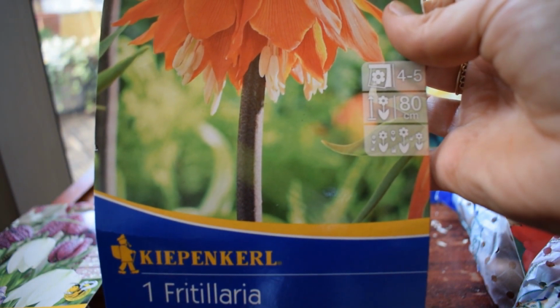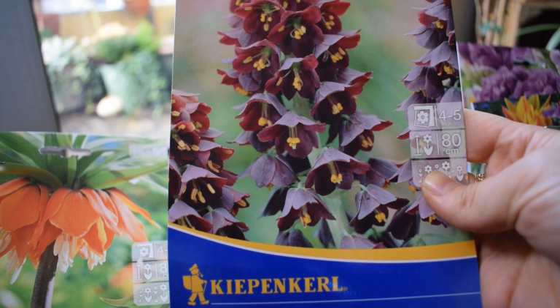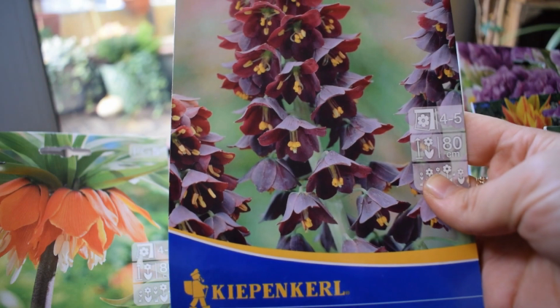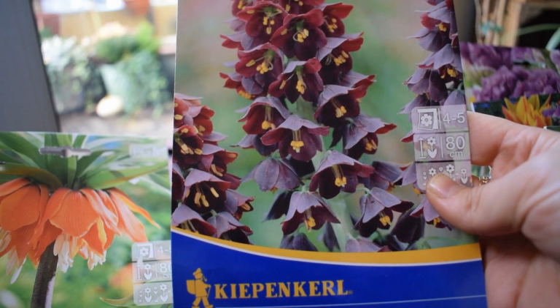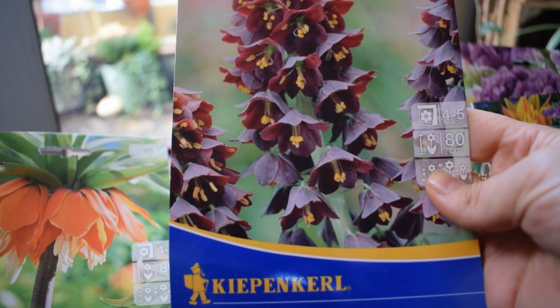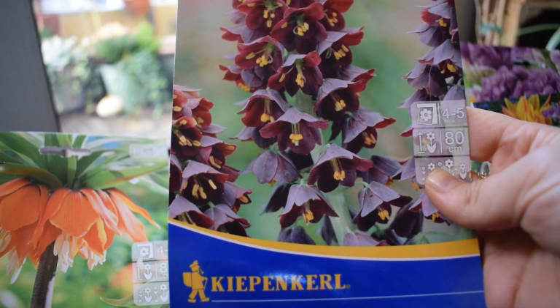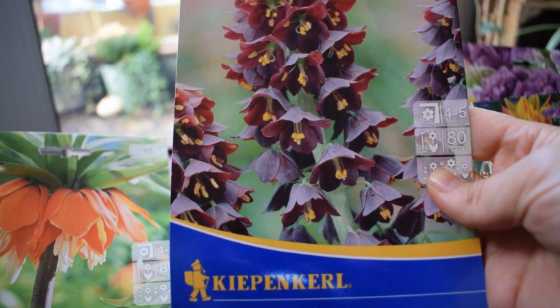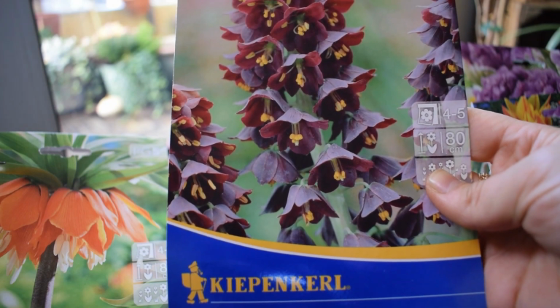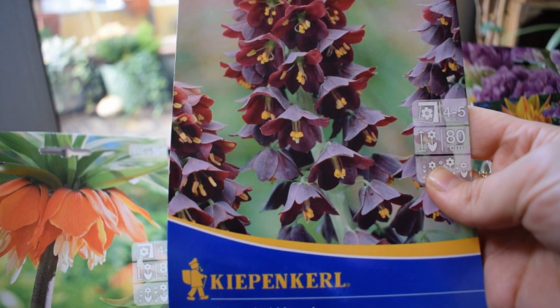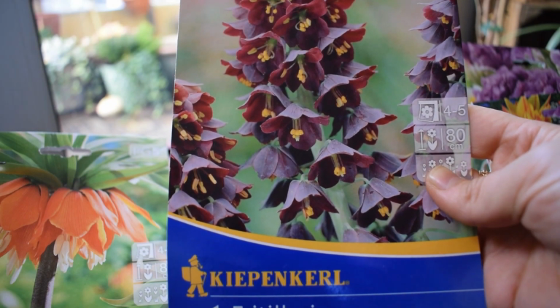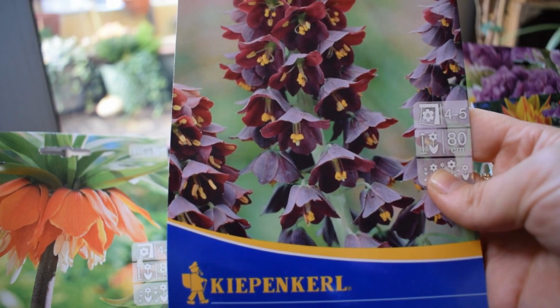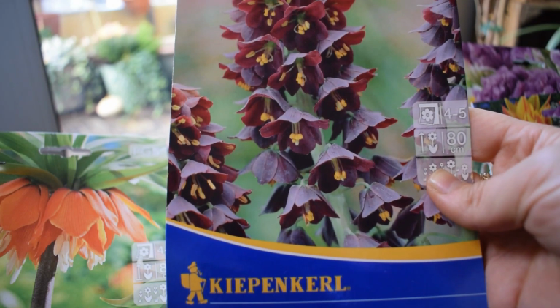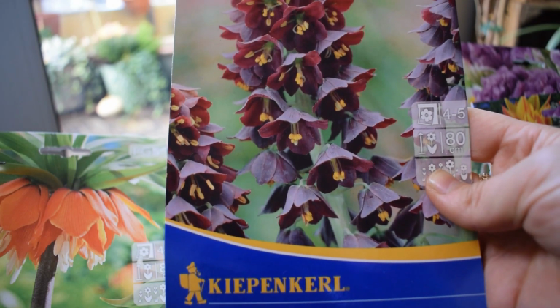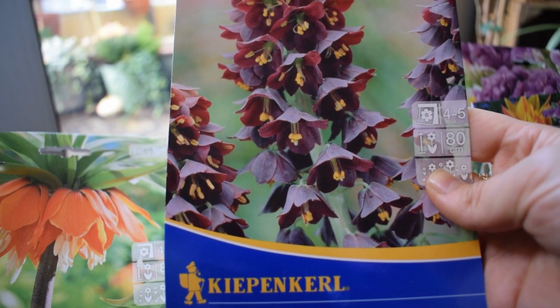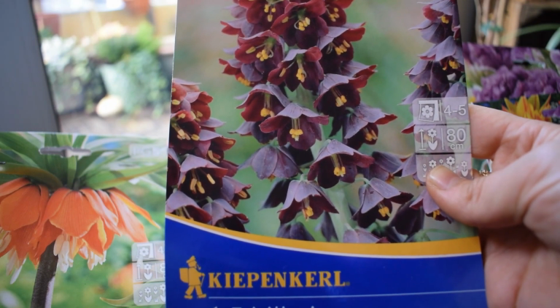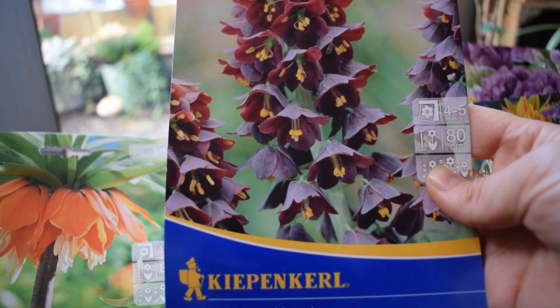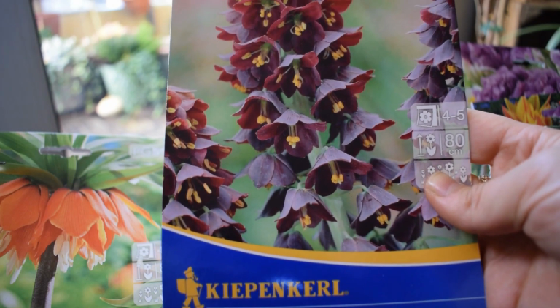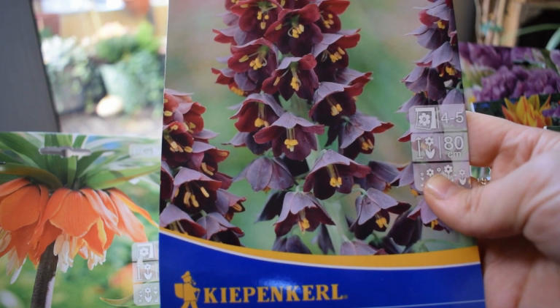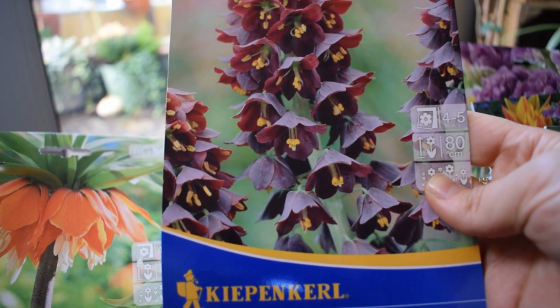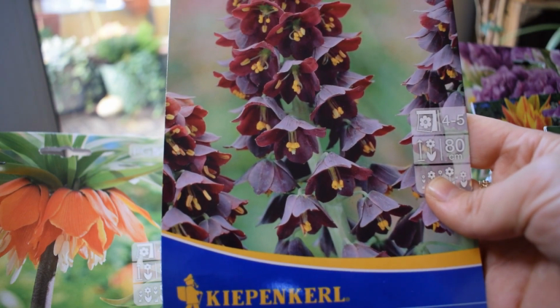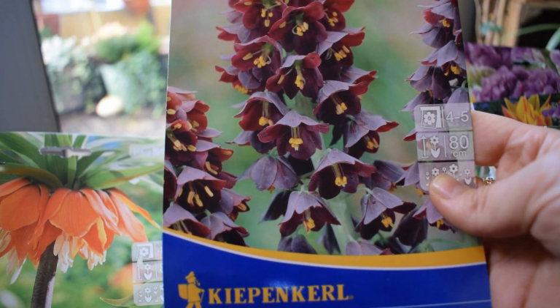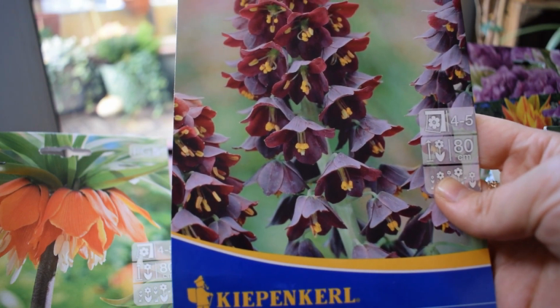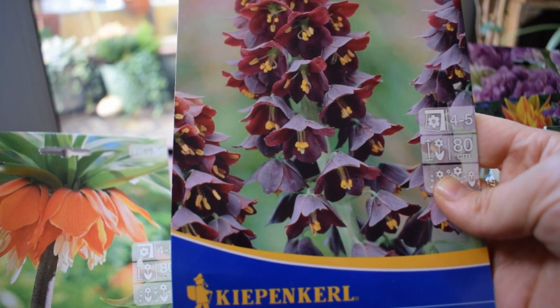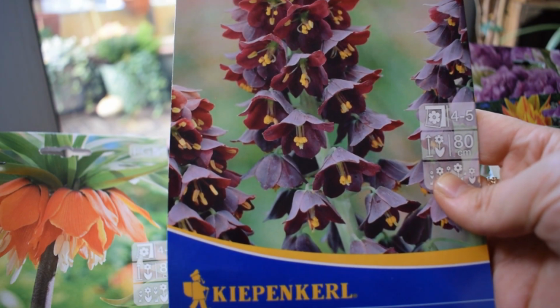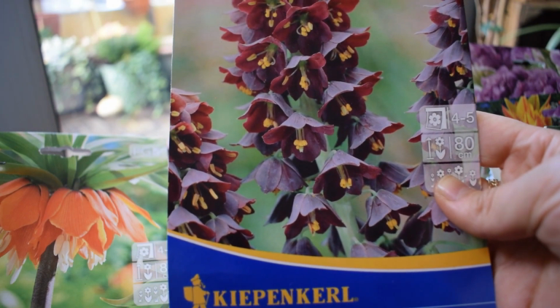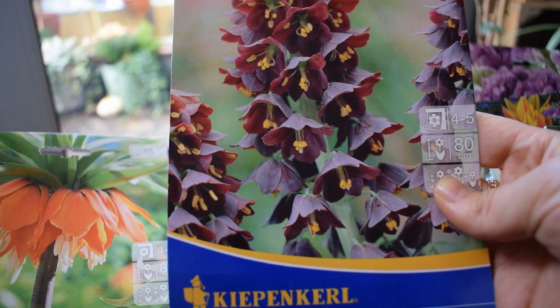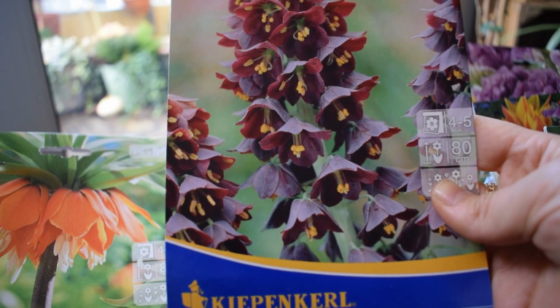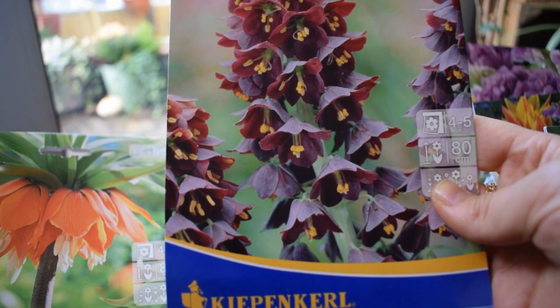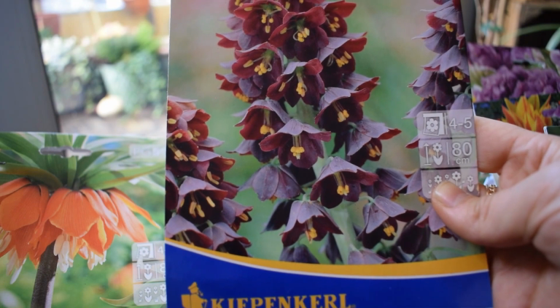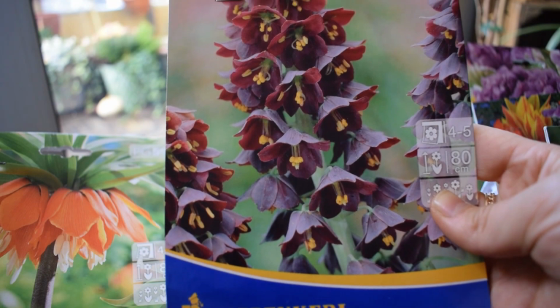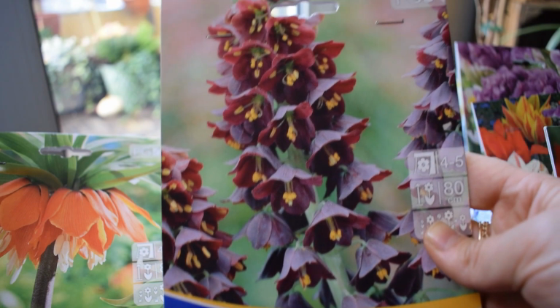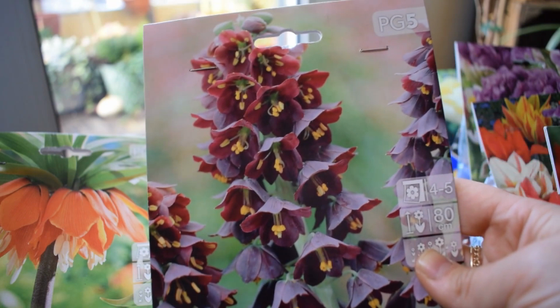And then the last fritillary is - just look at it - Persica. Oh my god, it's just unbelievable. Cannot wait - it's my first time growing these ones.